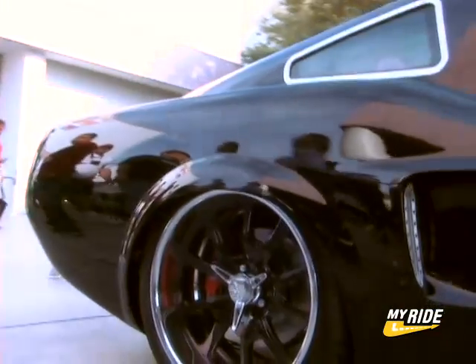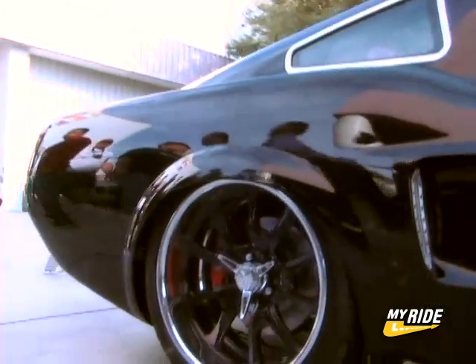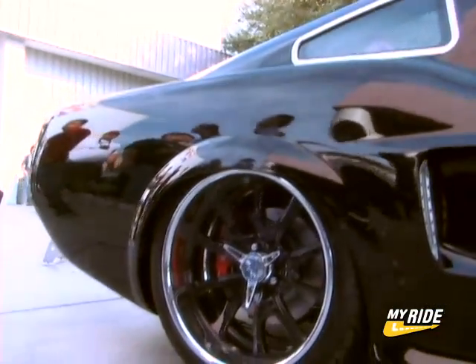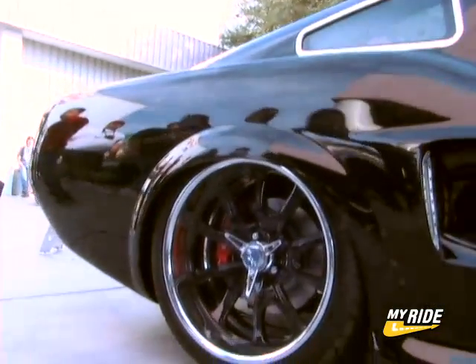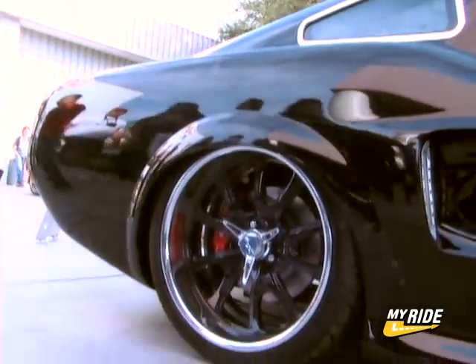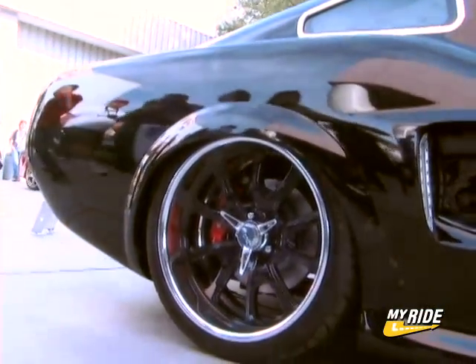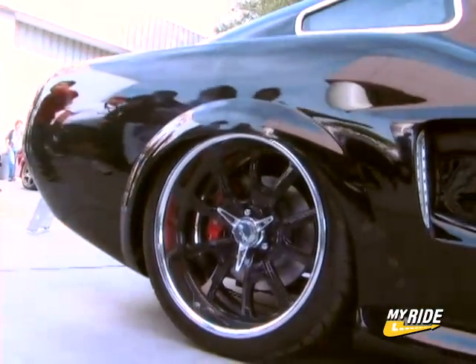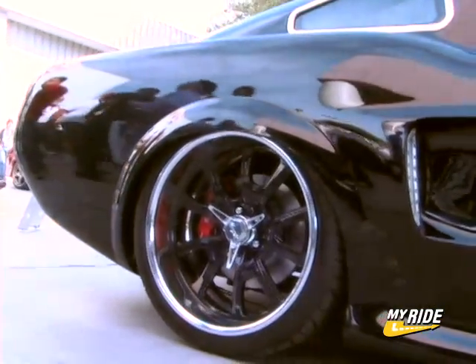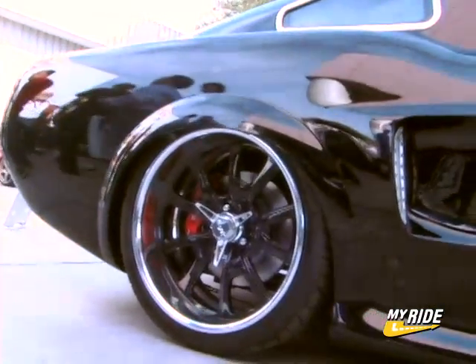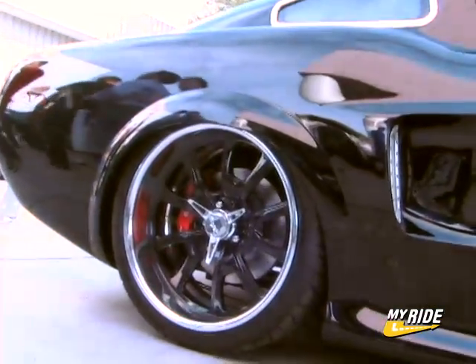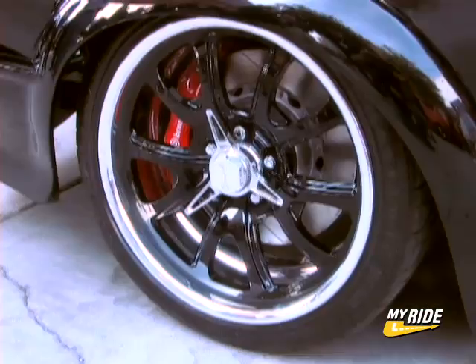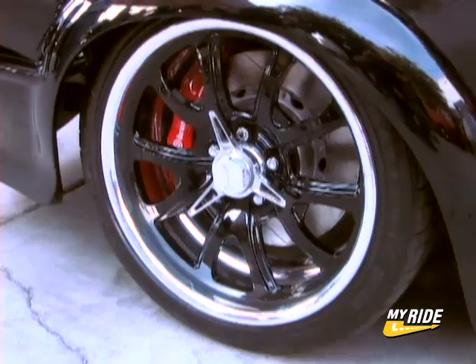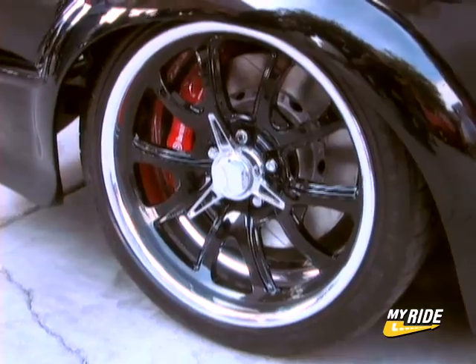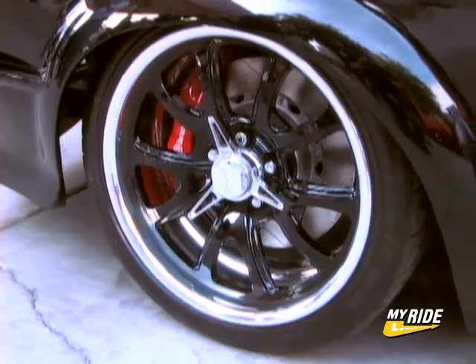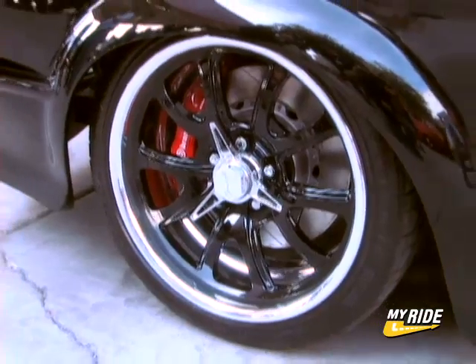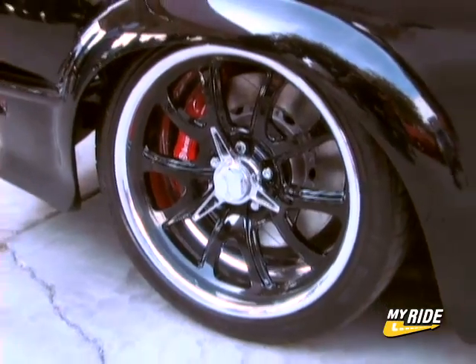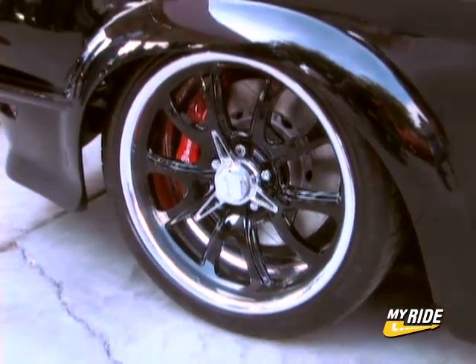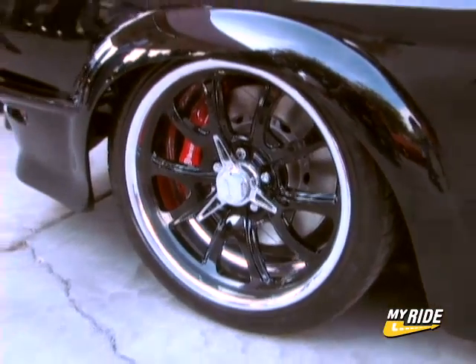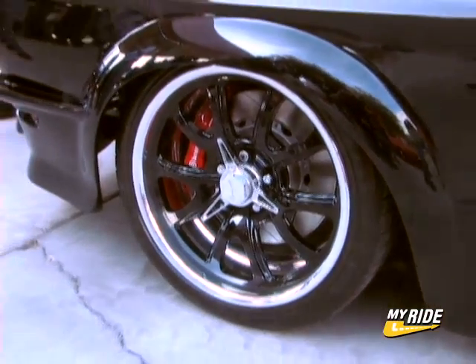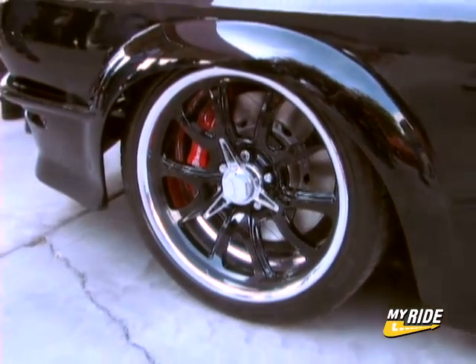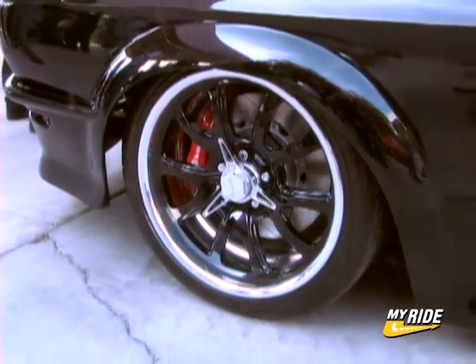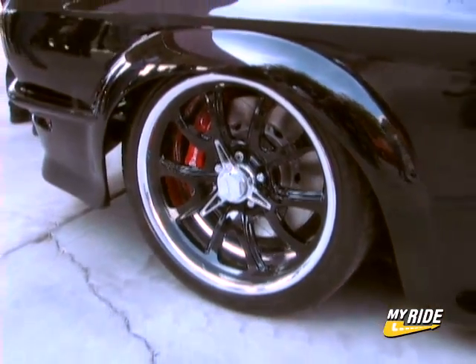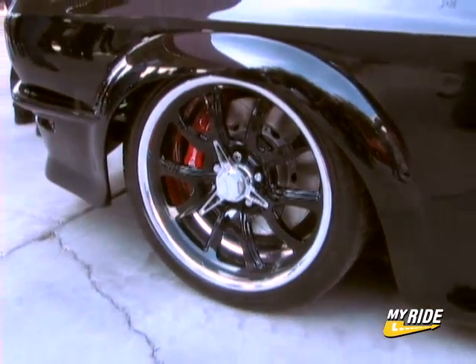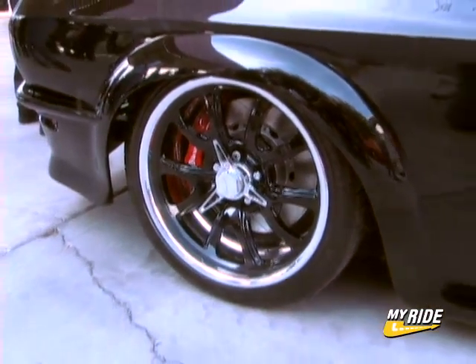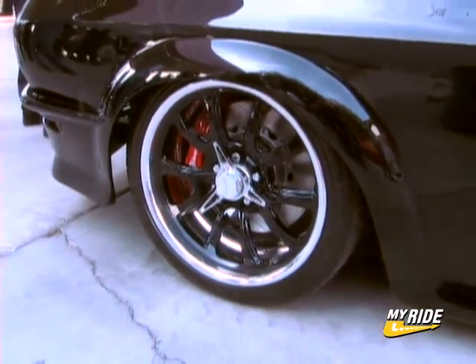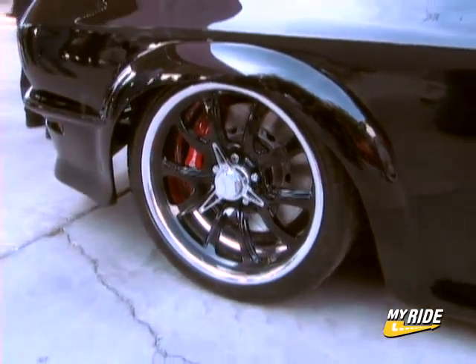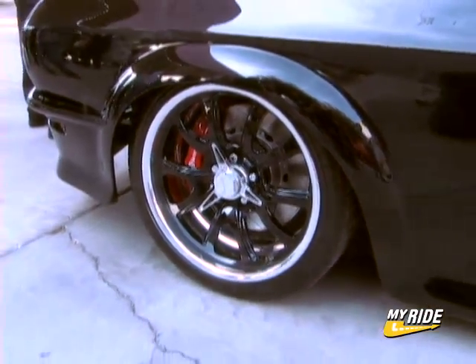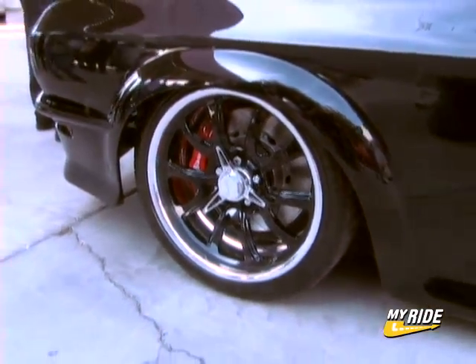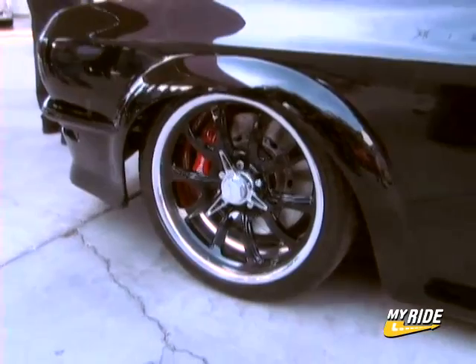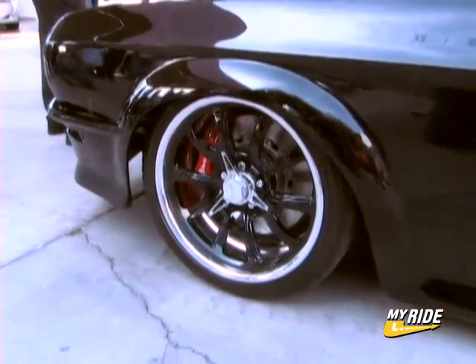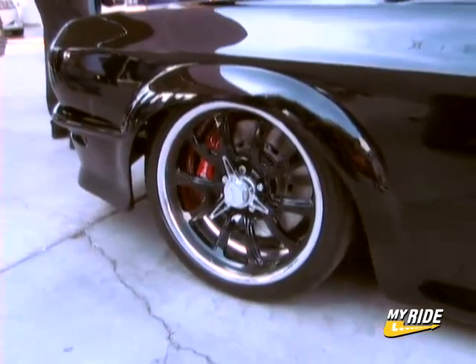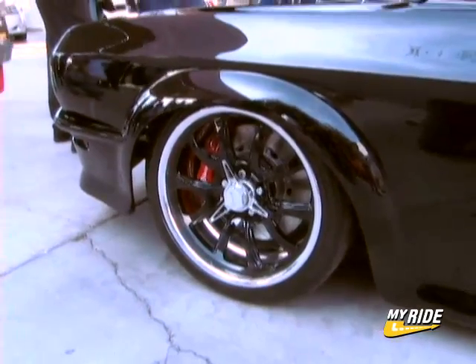It's got 20 inch wheels in the rear and 18 inch wheels in the front. It's going to be a blast to drive.